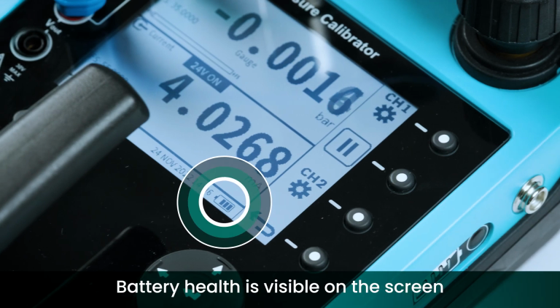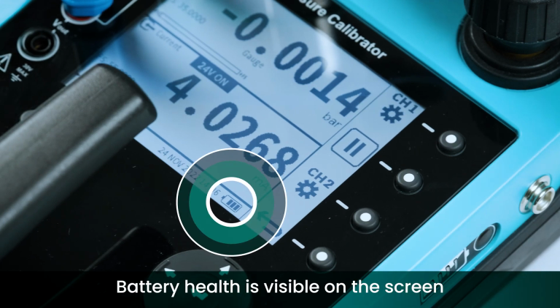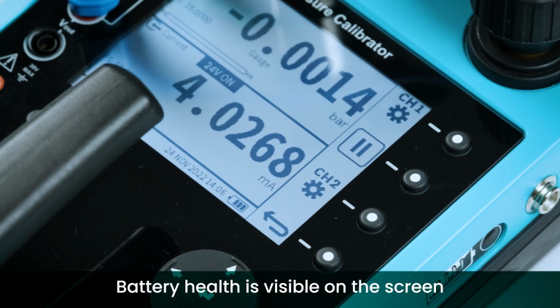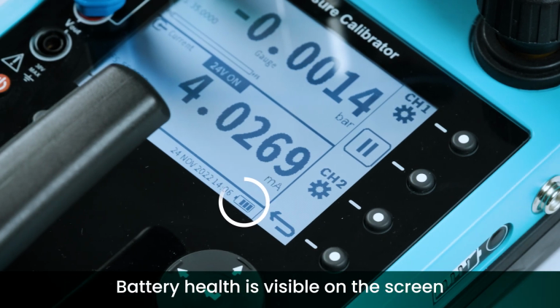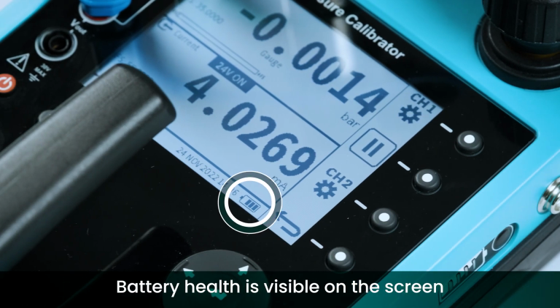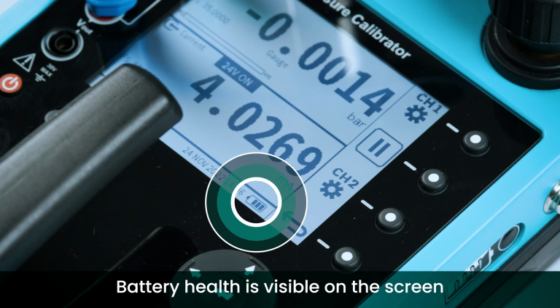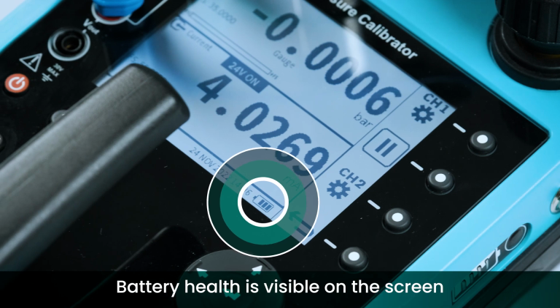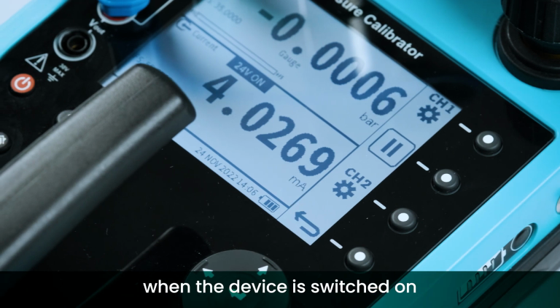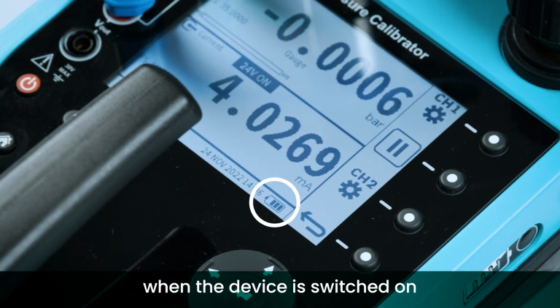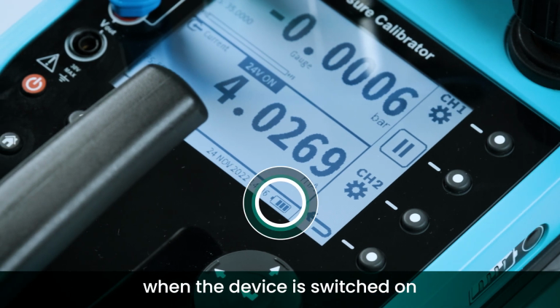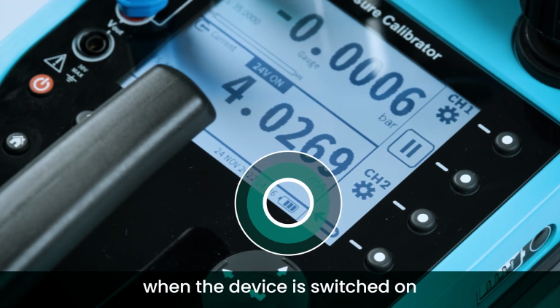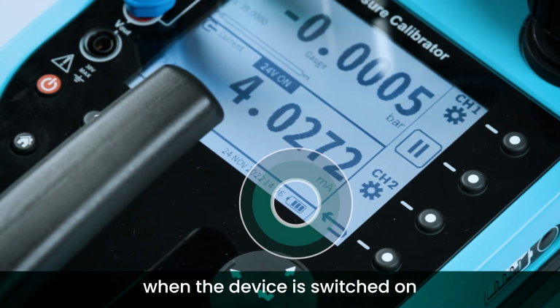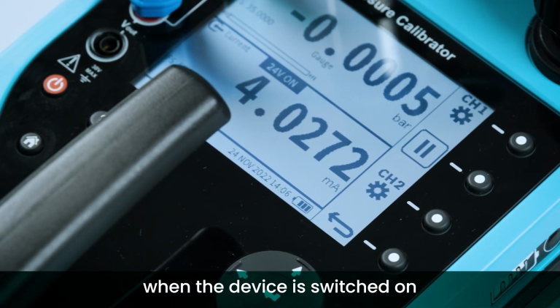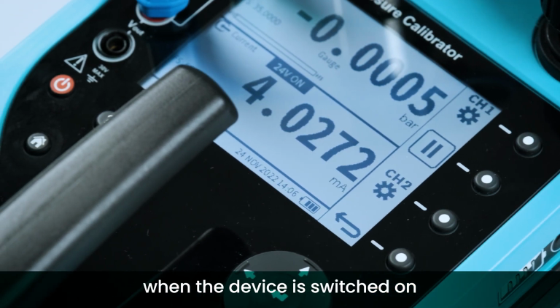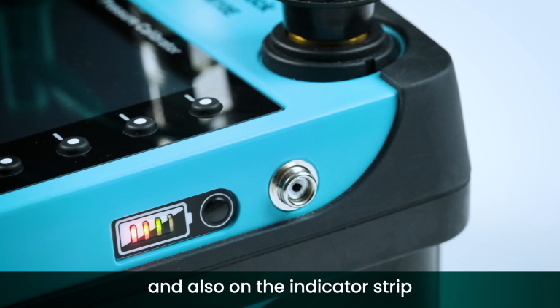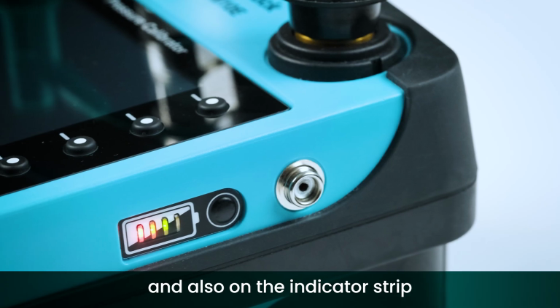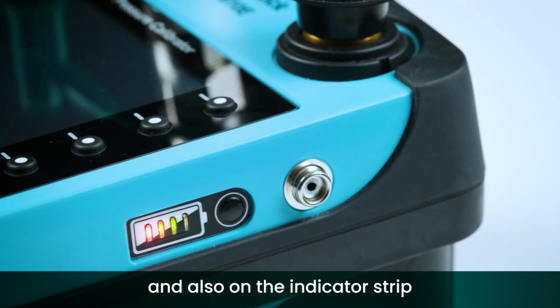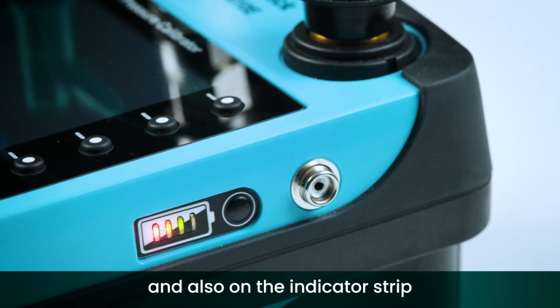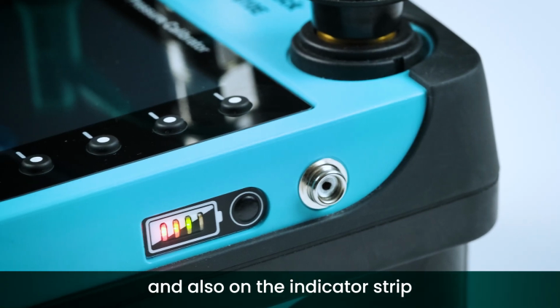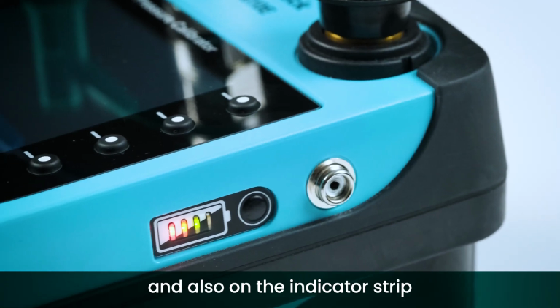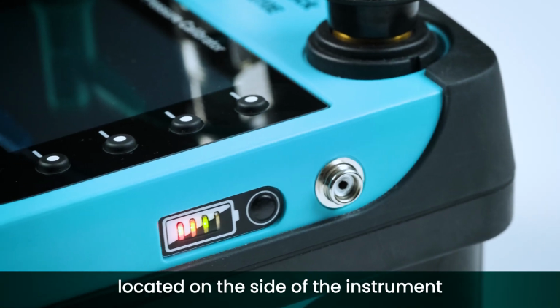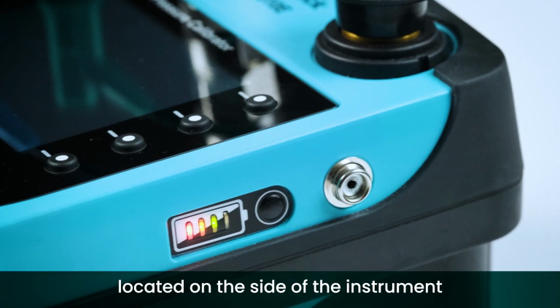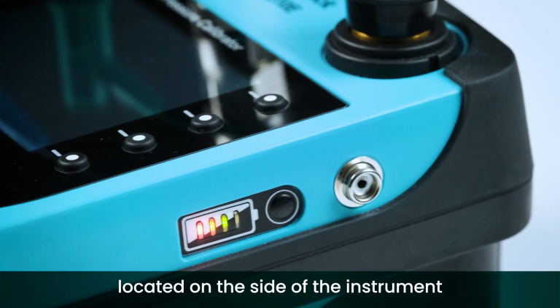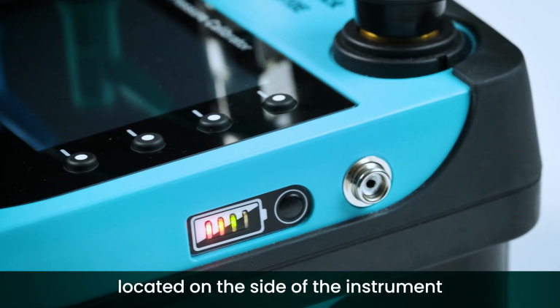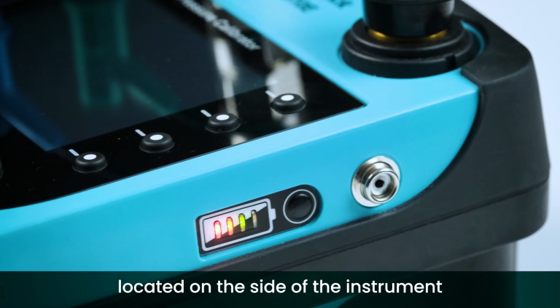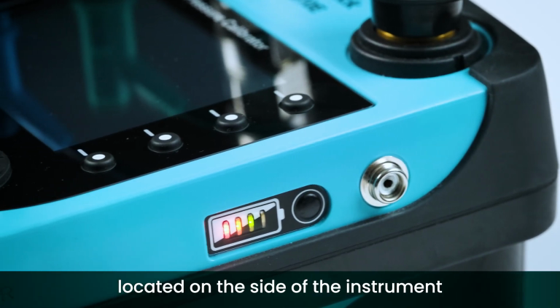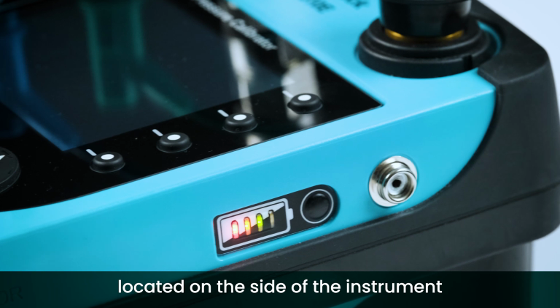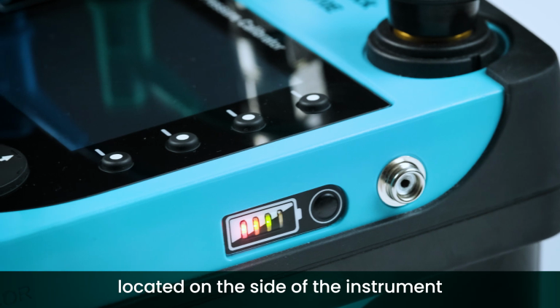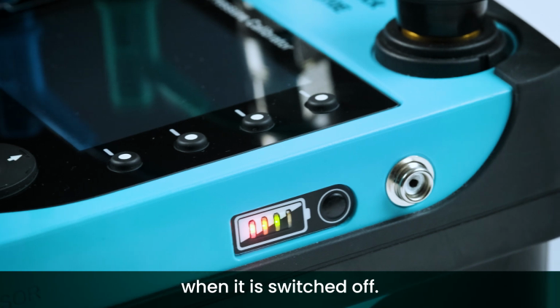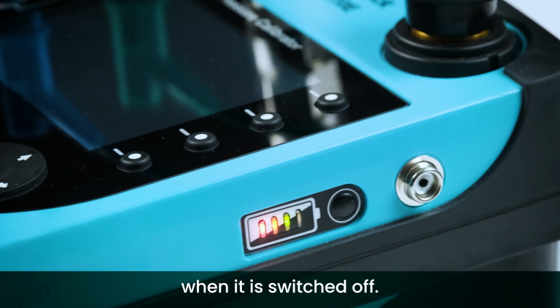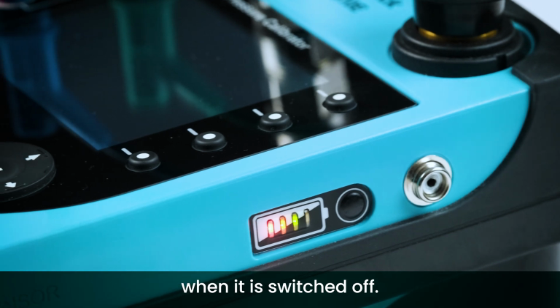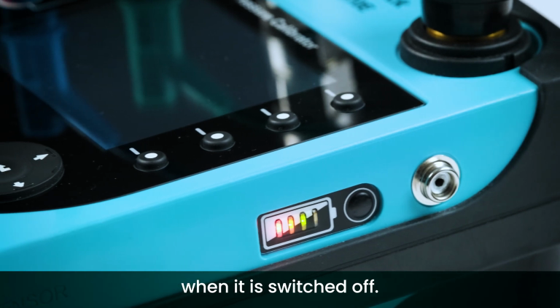Battery health is visible on the screen when the device is switched on, and also on the indicator strip located on the side of the instrument when it is switched off.